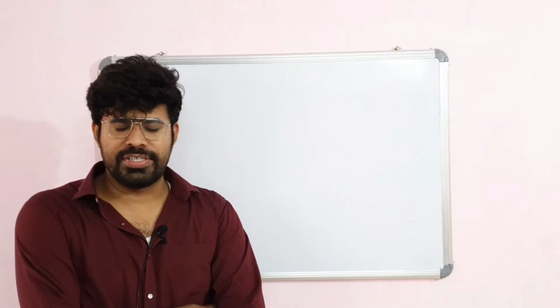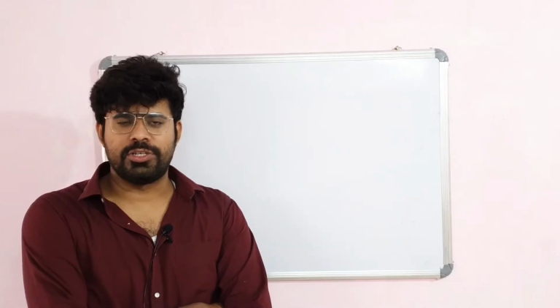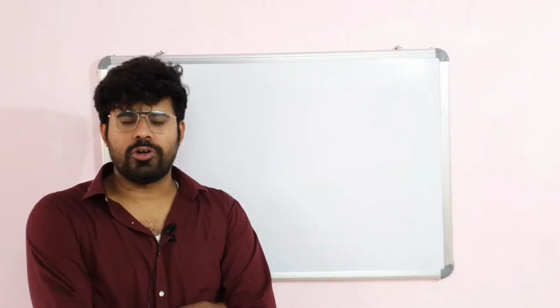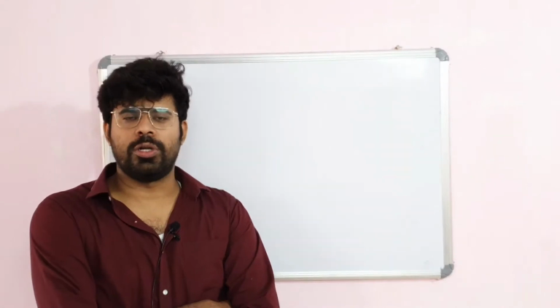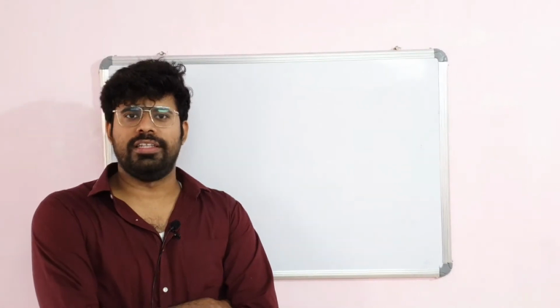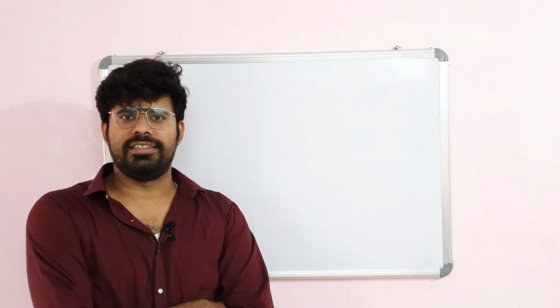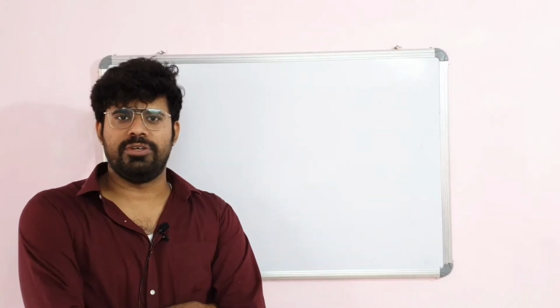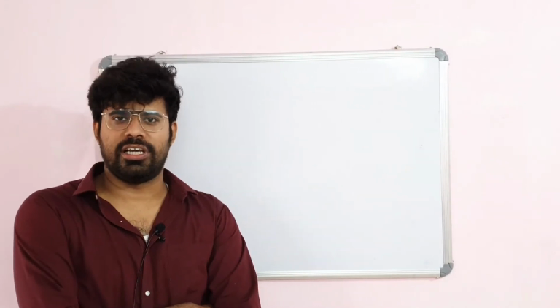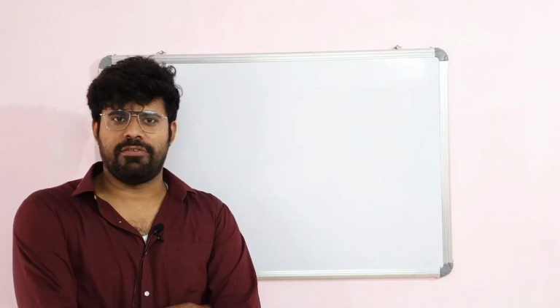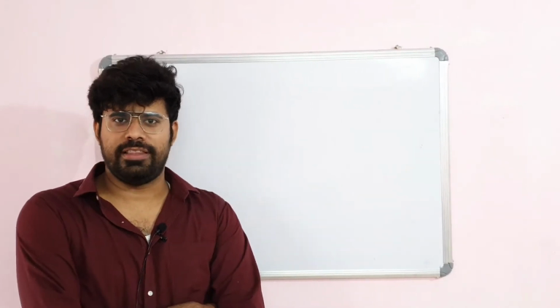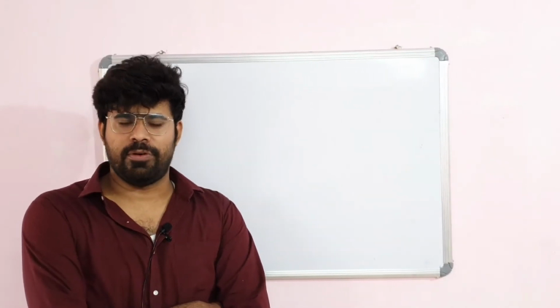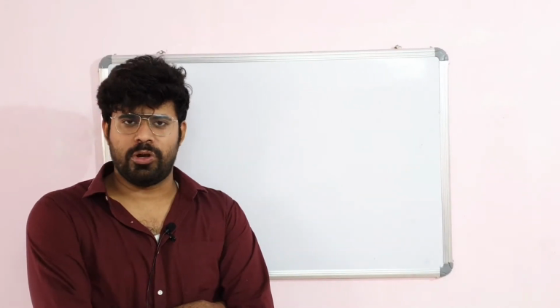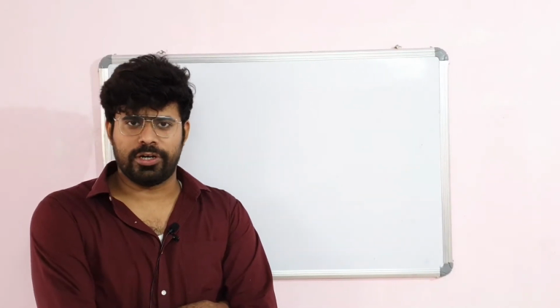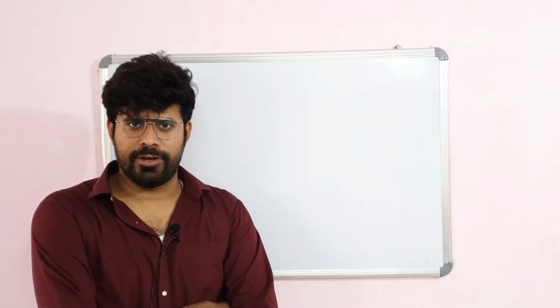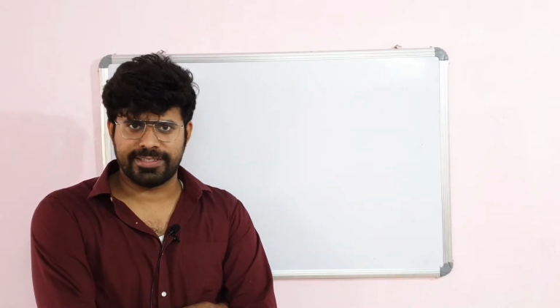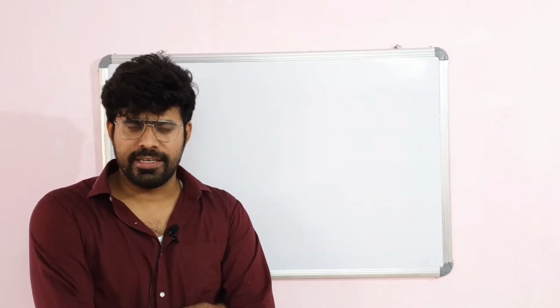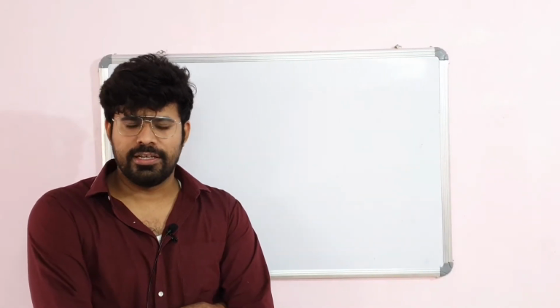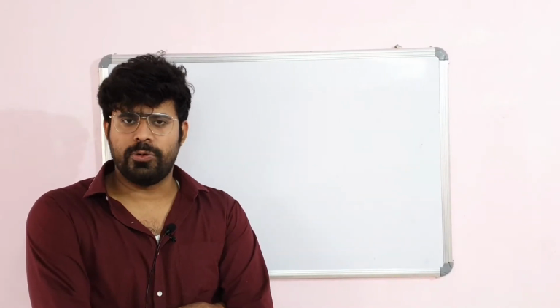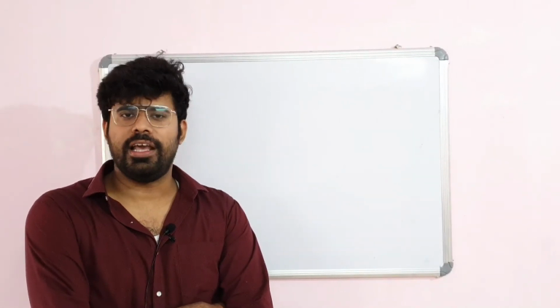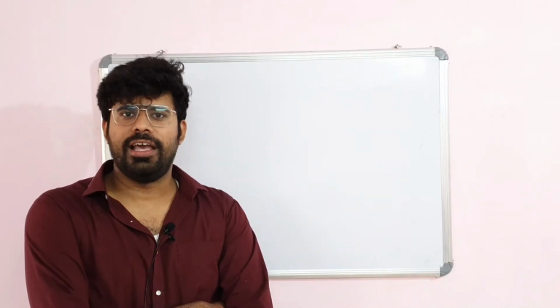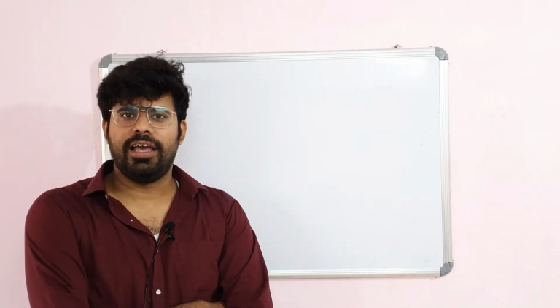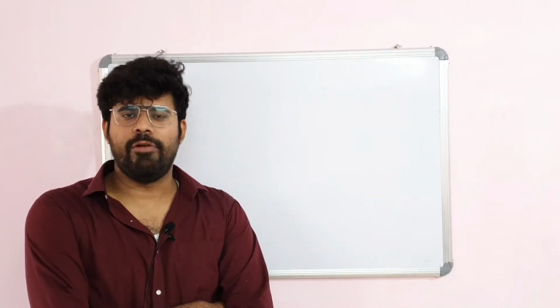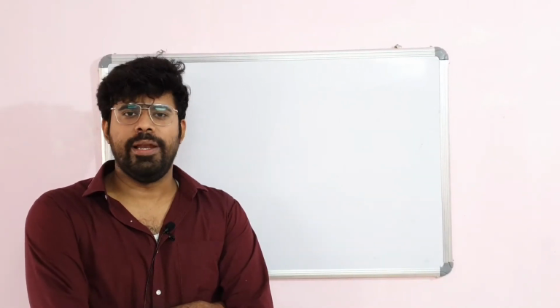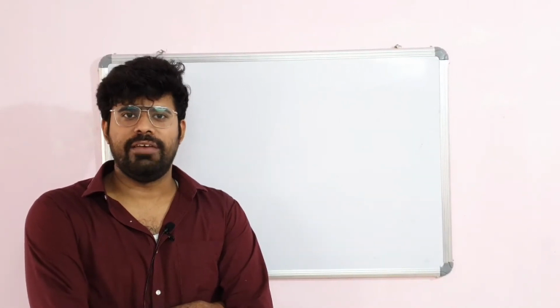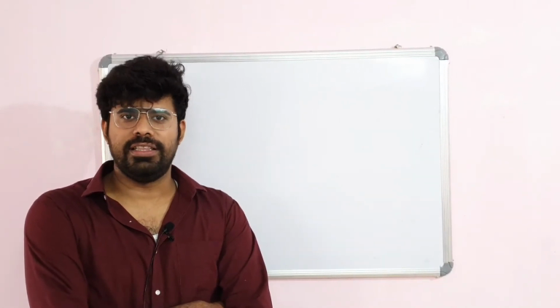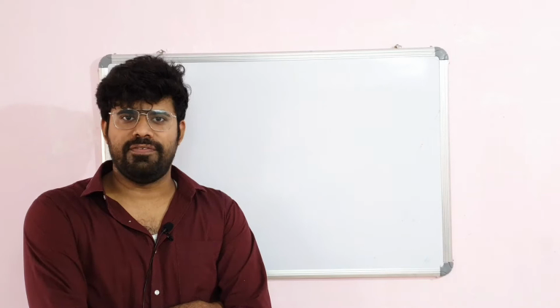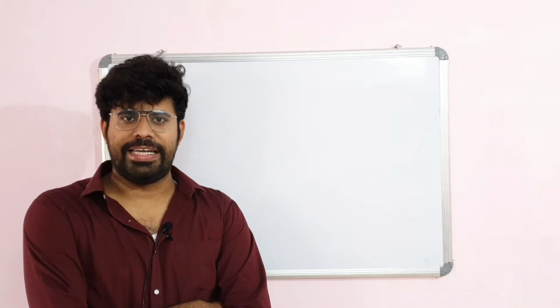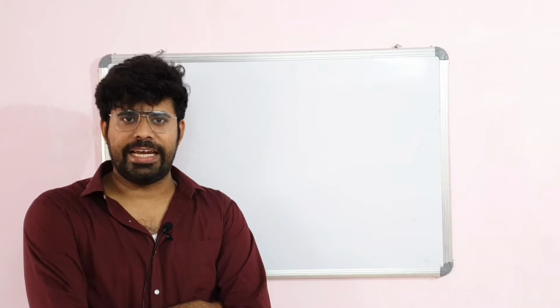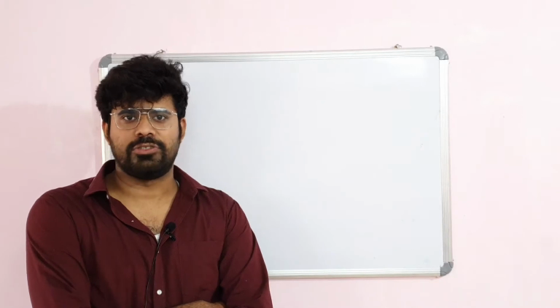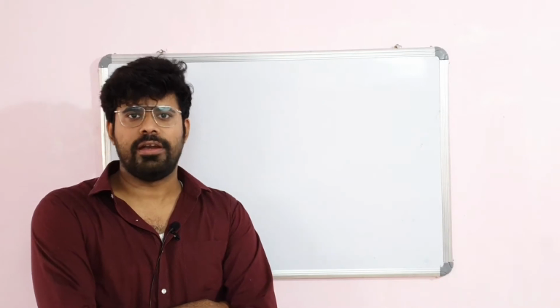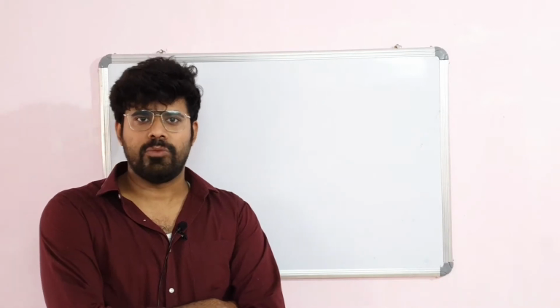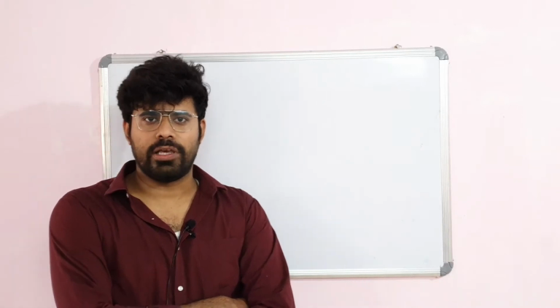This is Dr. Radhita Sibir Chakravarti from Dr. Talks. Today, we will be dealing with ventilator-associated pneumonia.